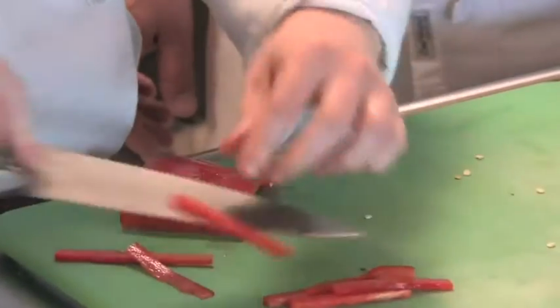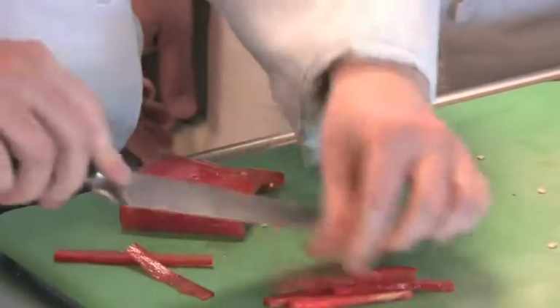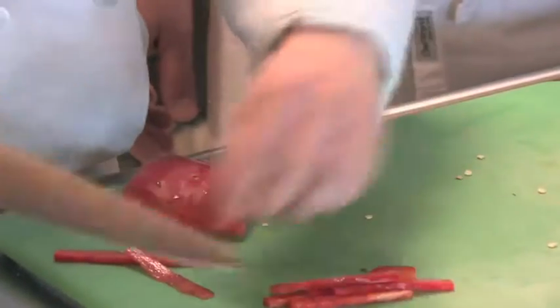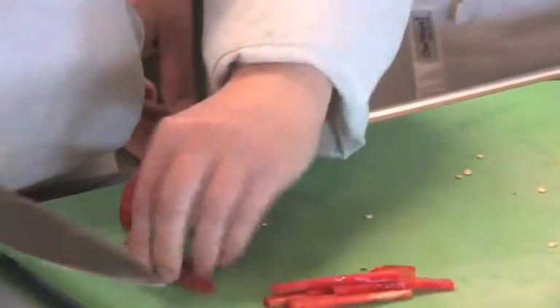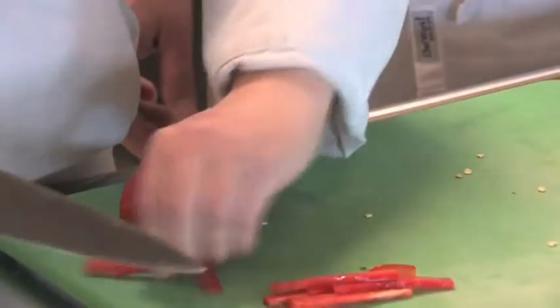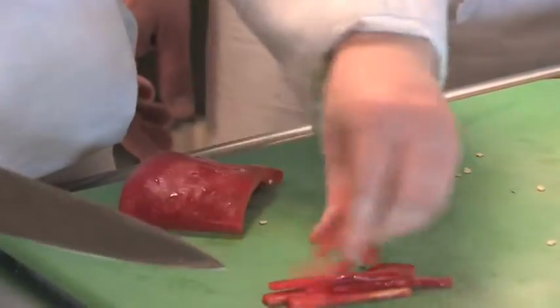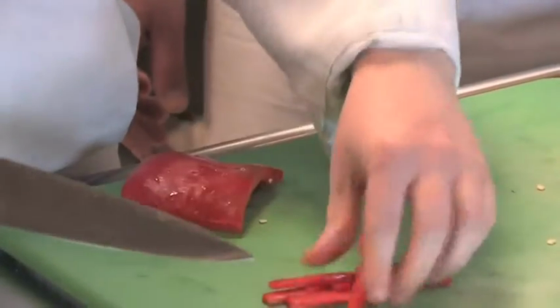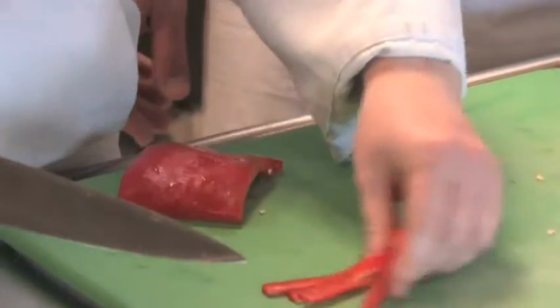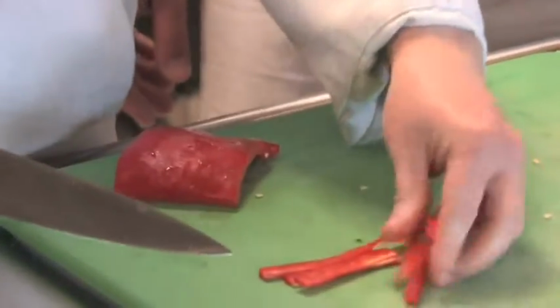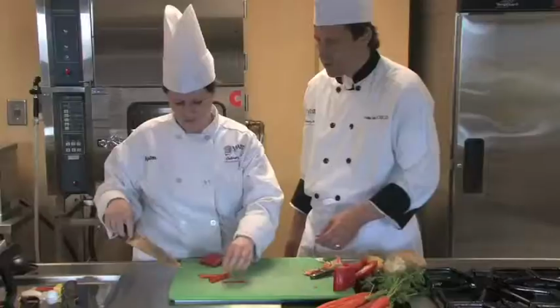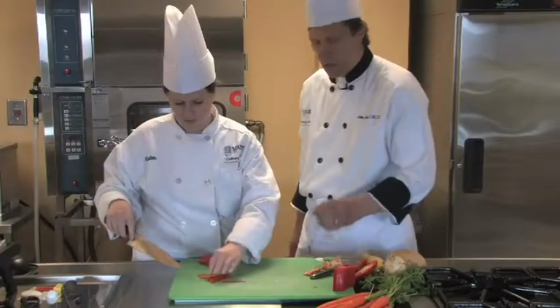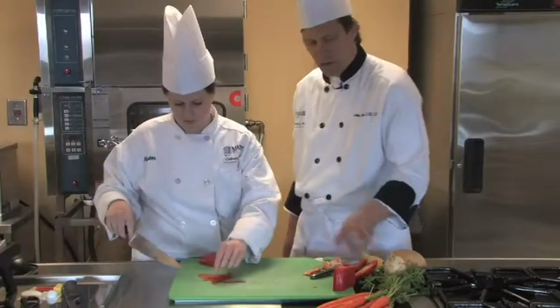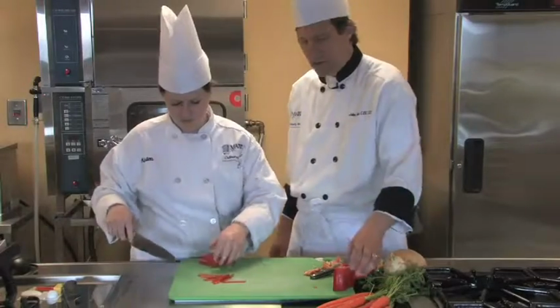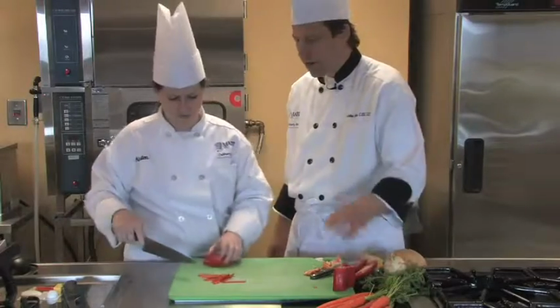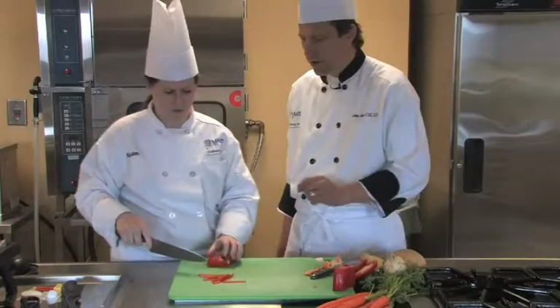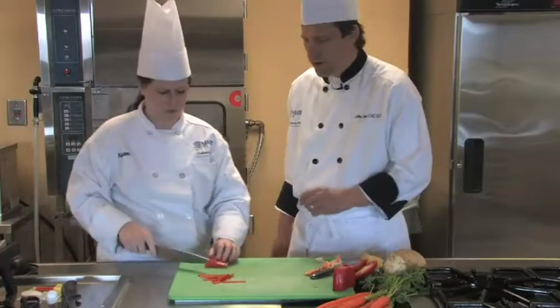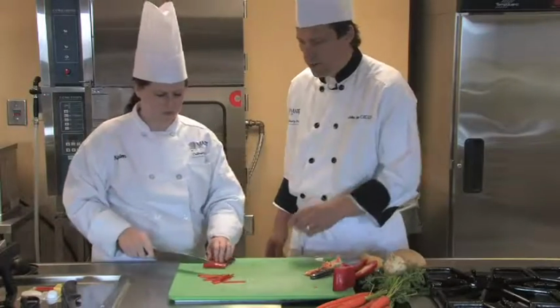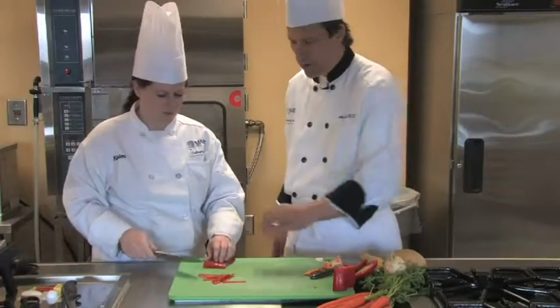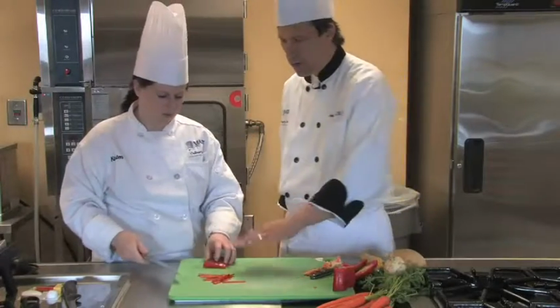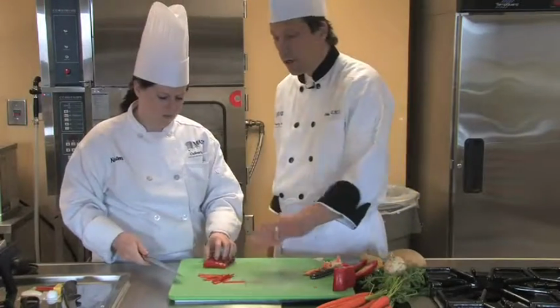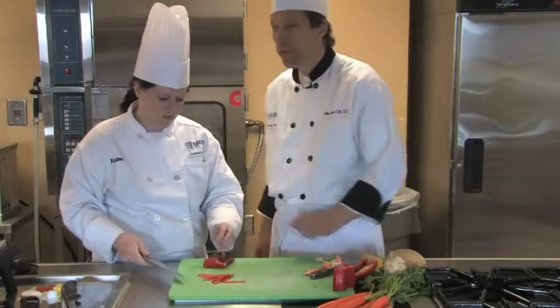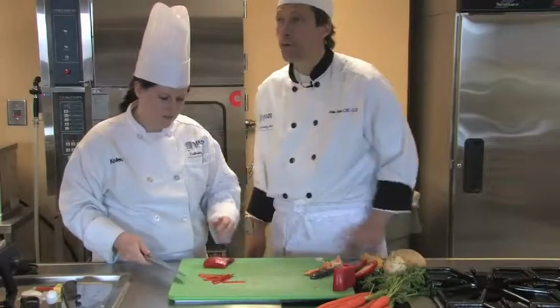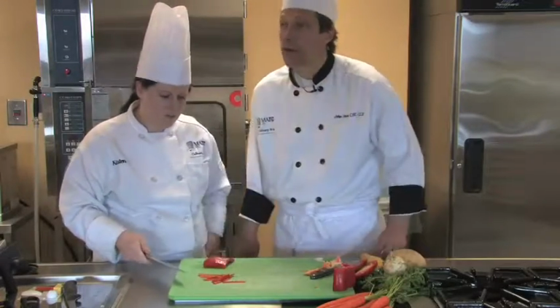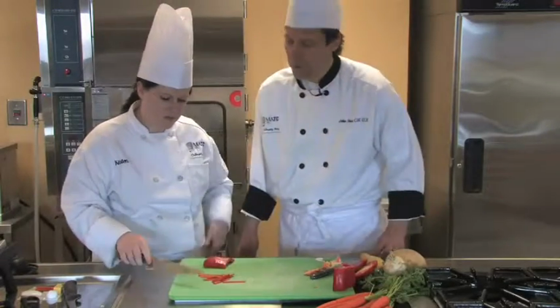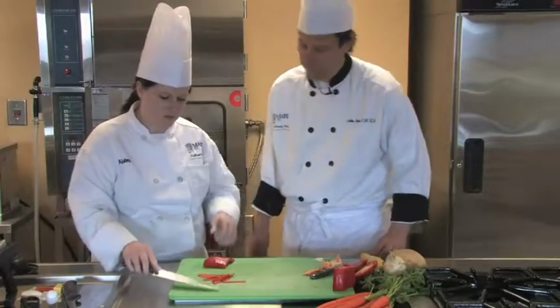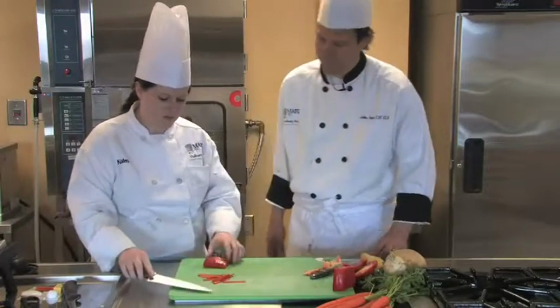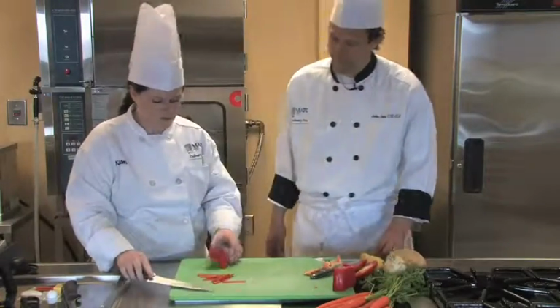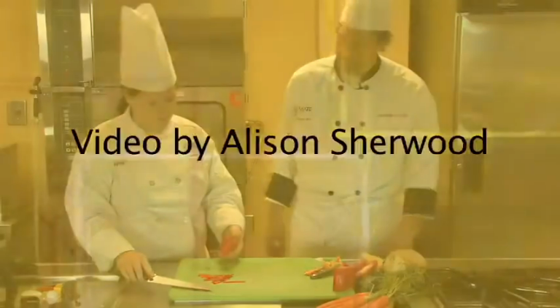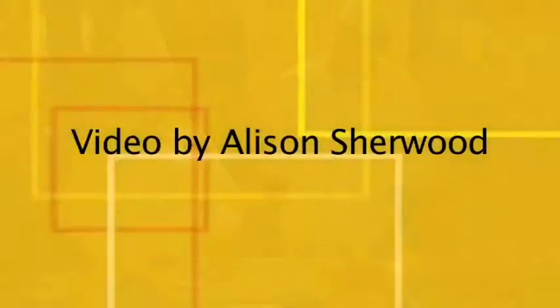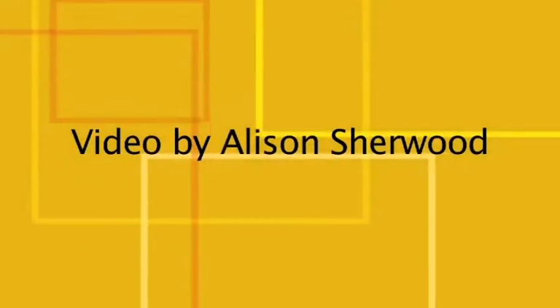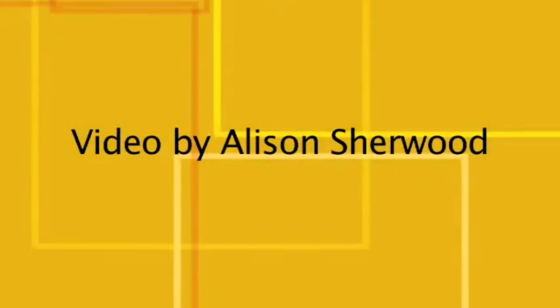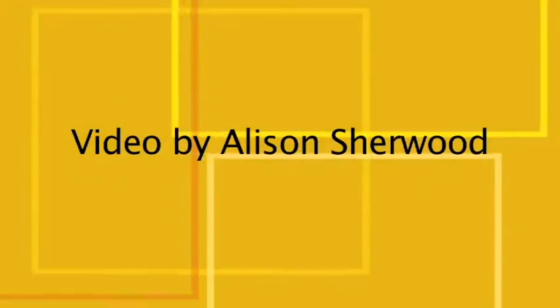And now she's going to cut a uniform julienne with her red pepper. That's a very simple way of taking this irregular vegetable and getting a uniform cut out of it.